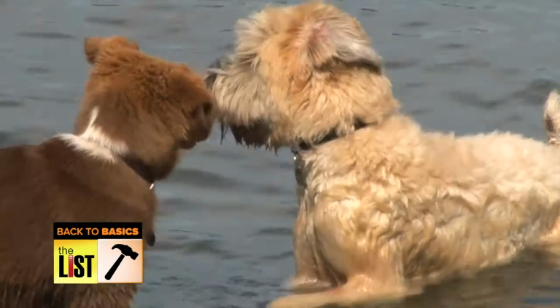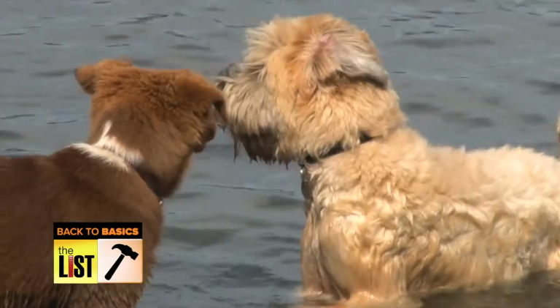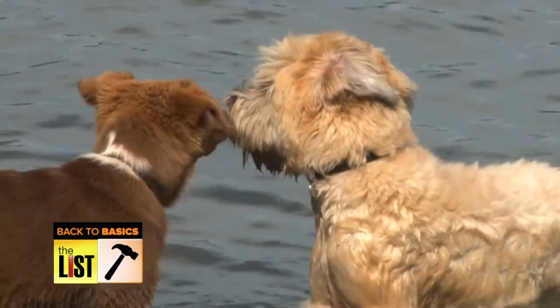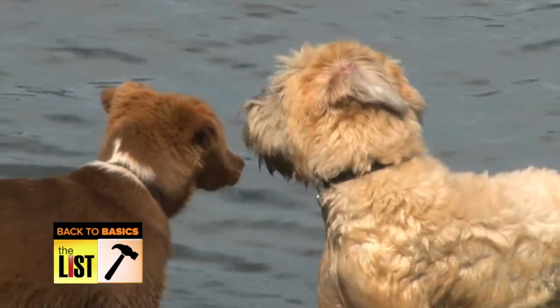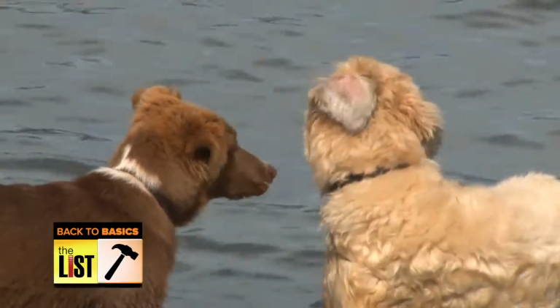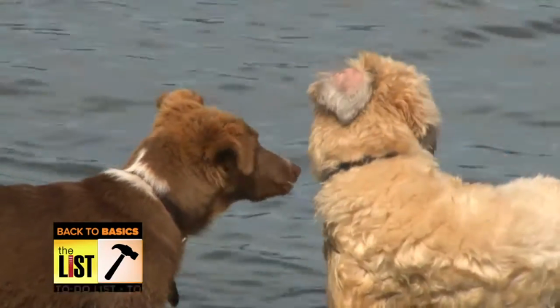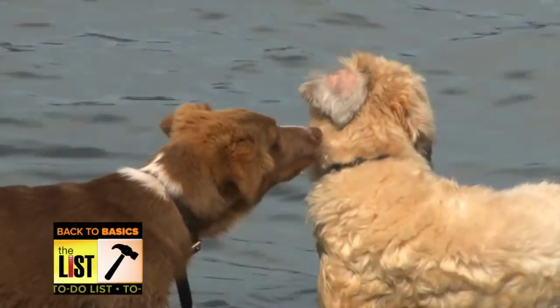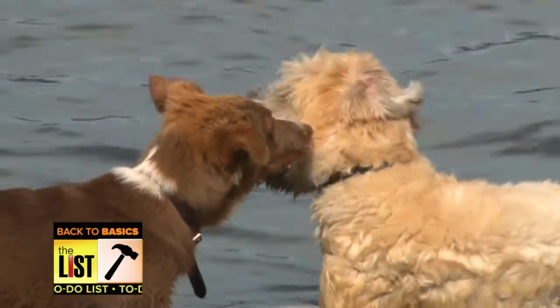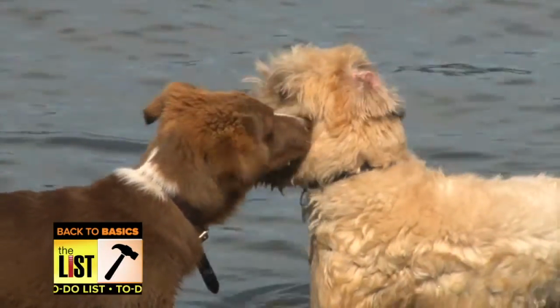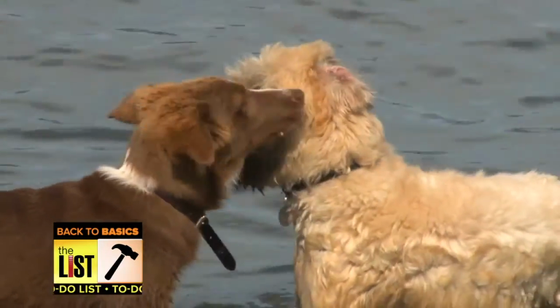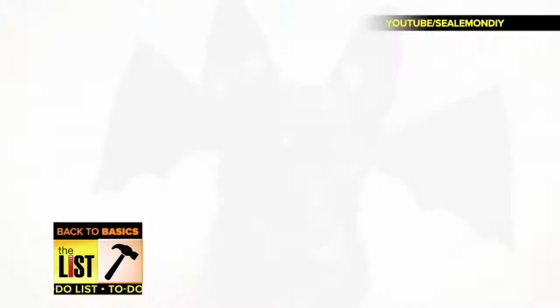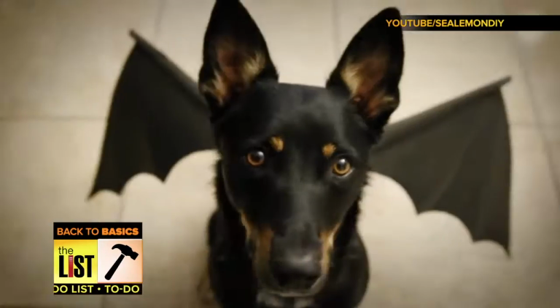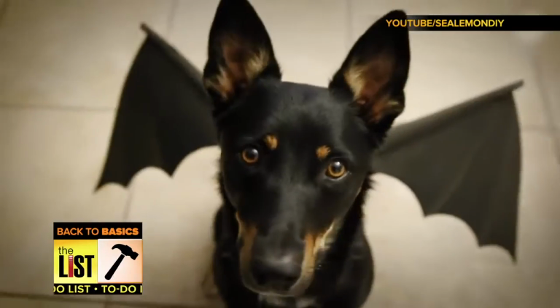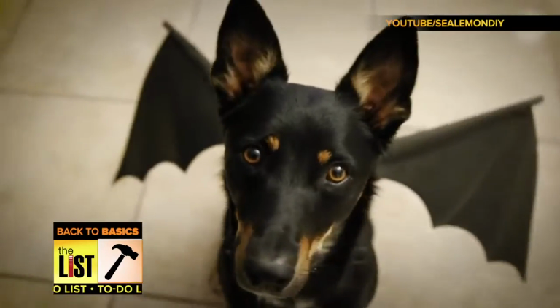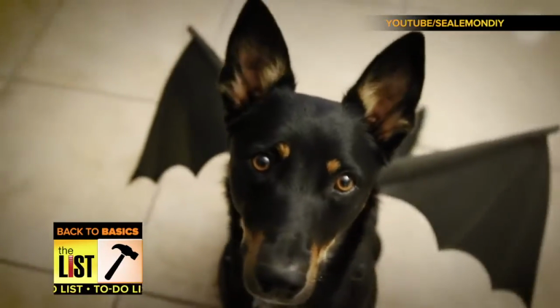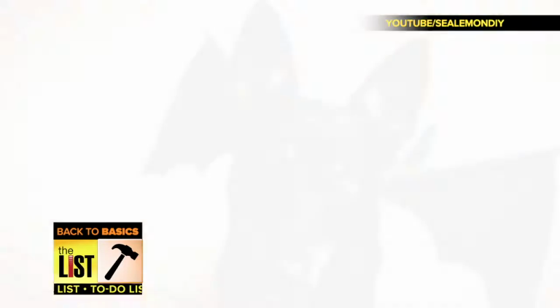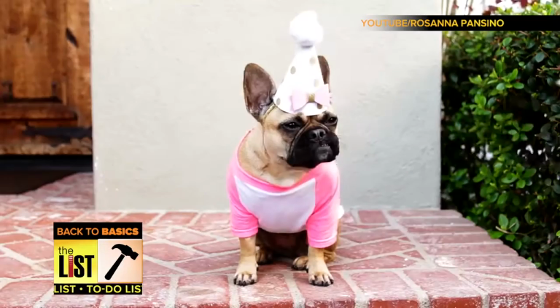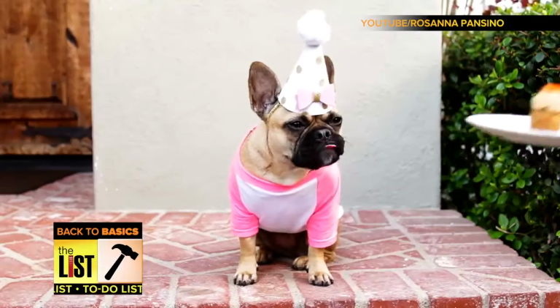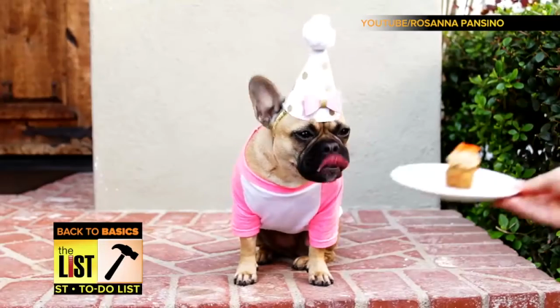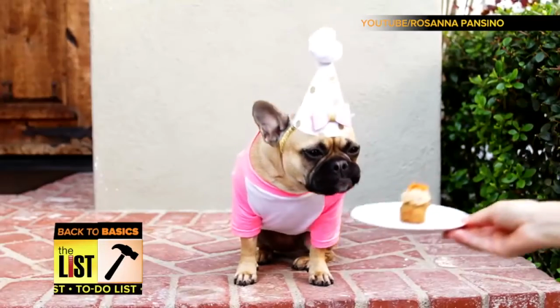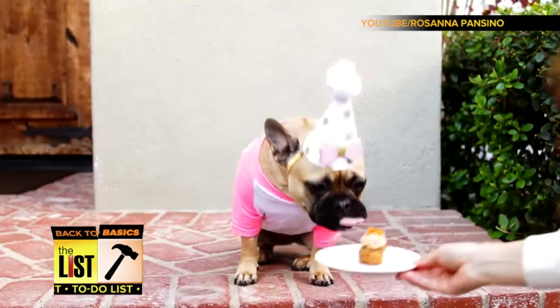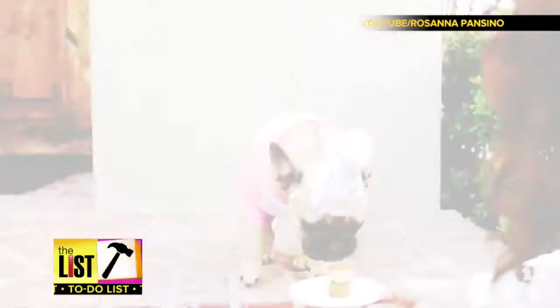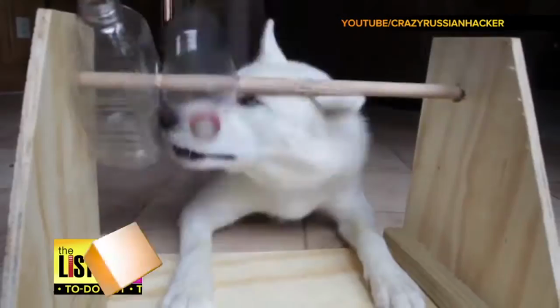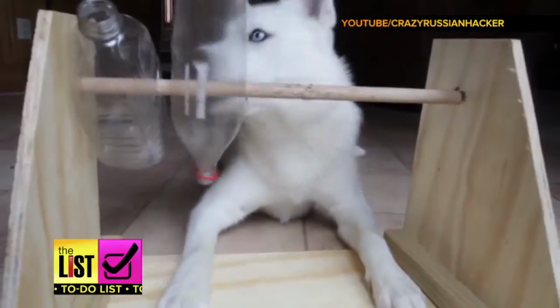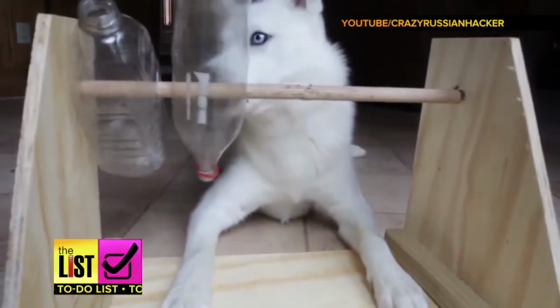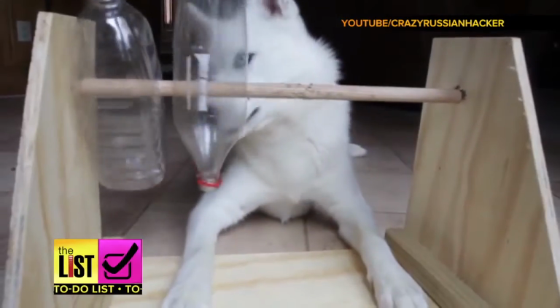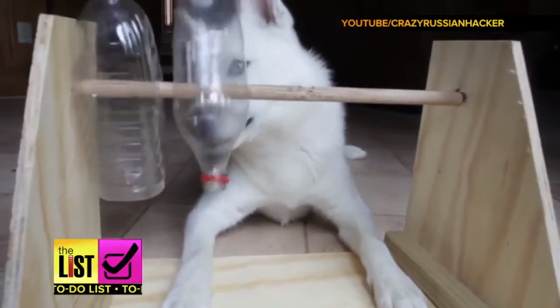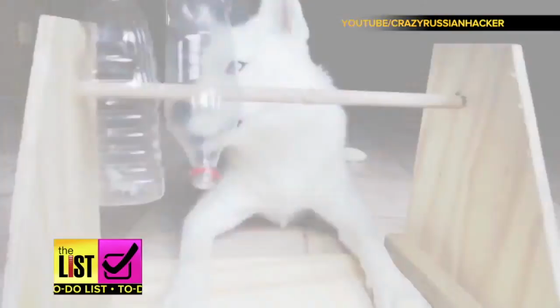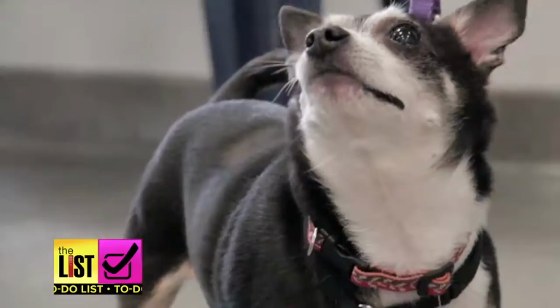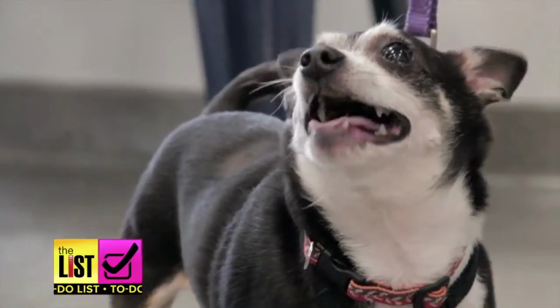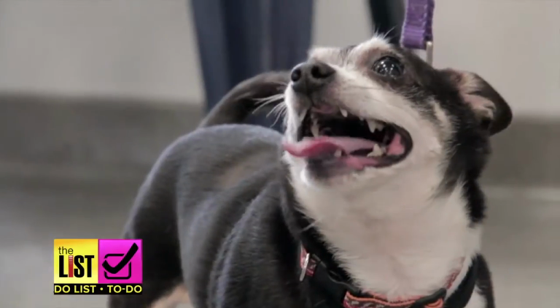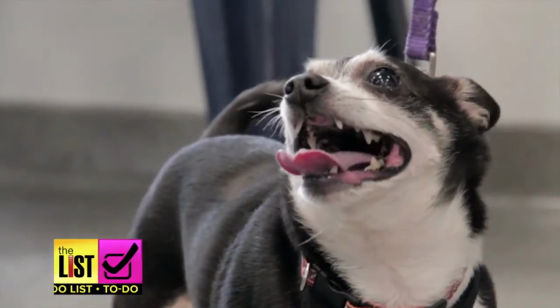They're our best friends, so why not show some love with some DIYs for your dog?